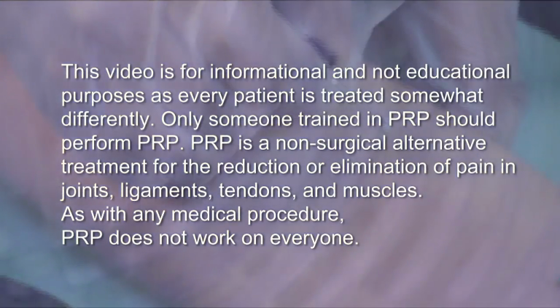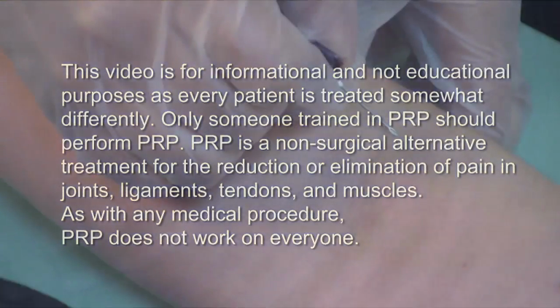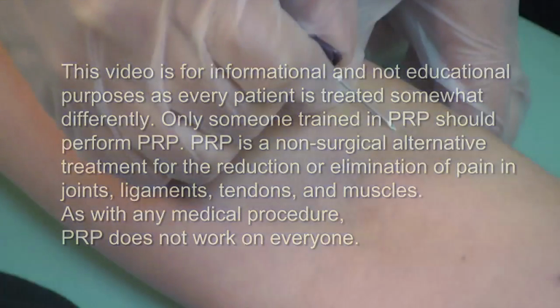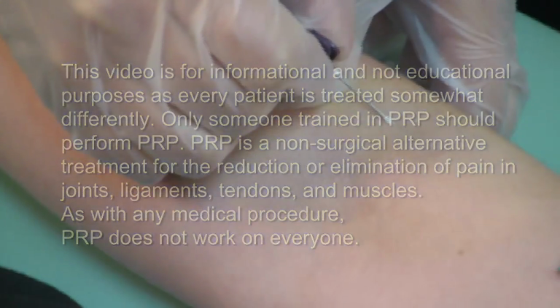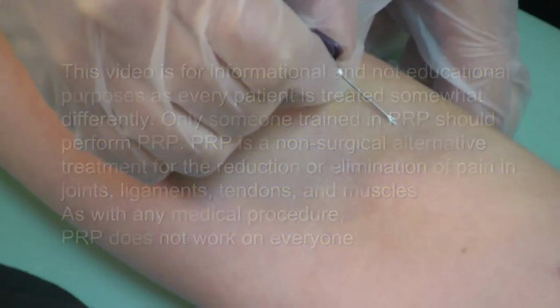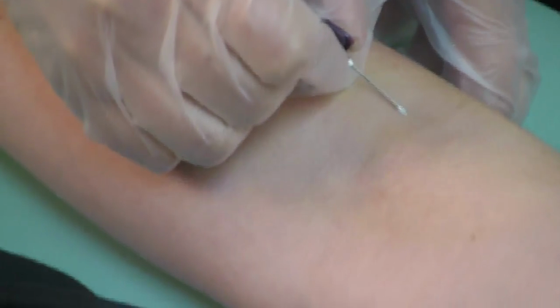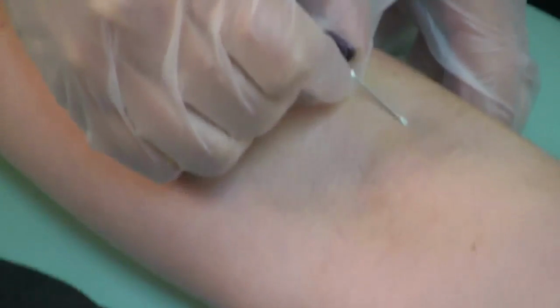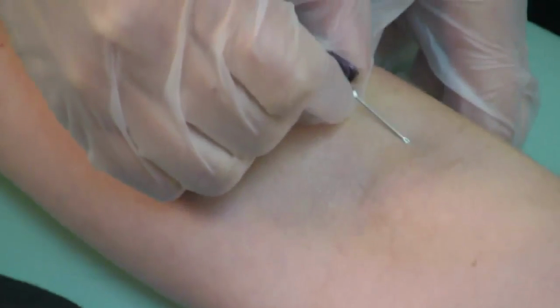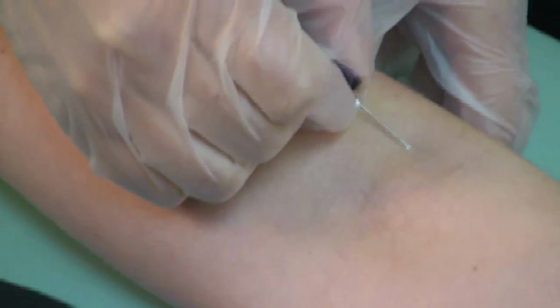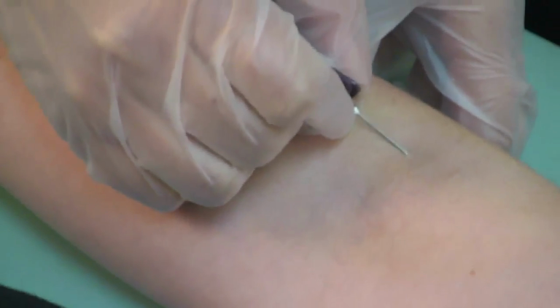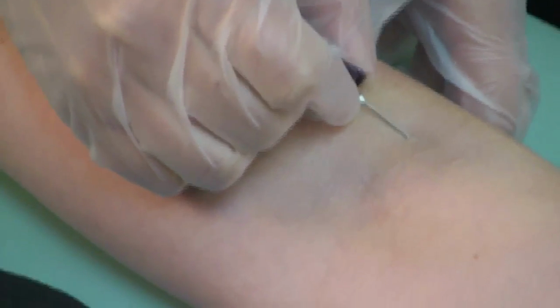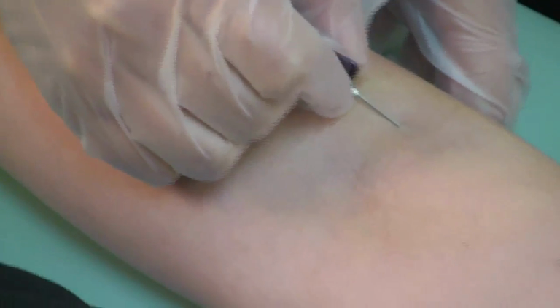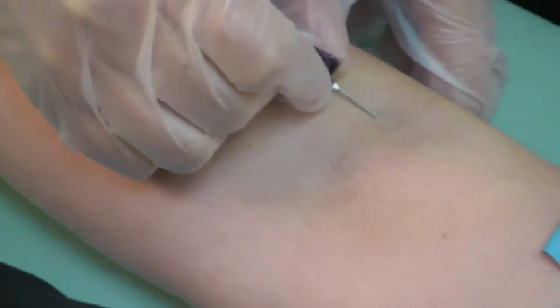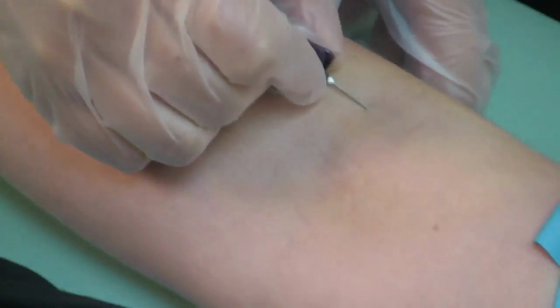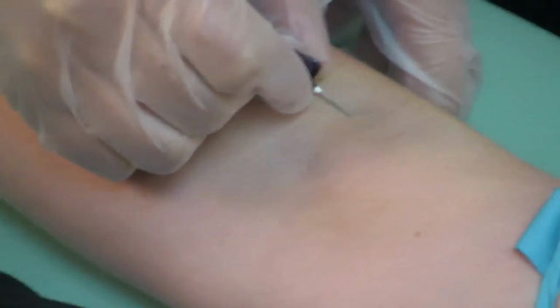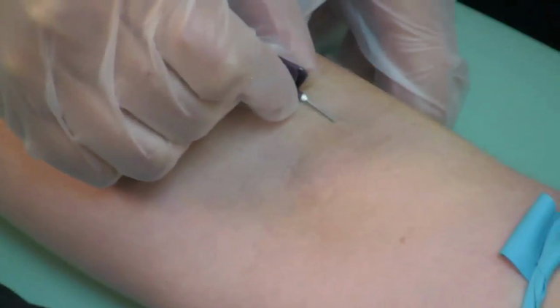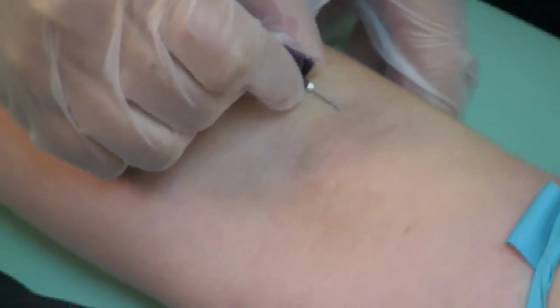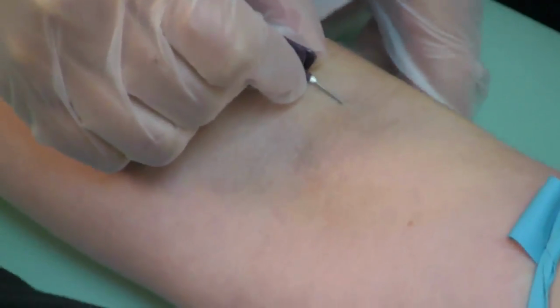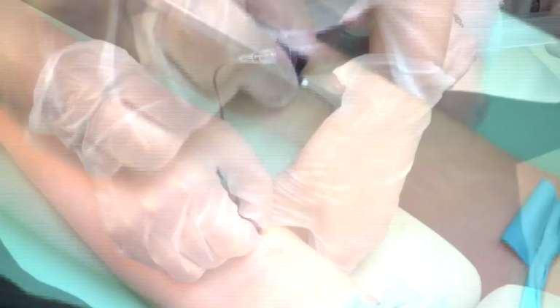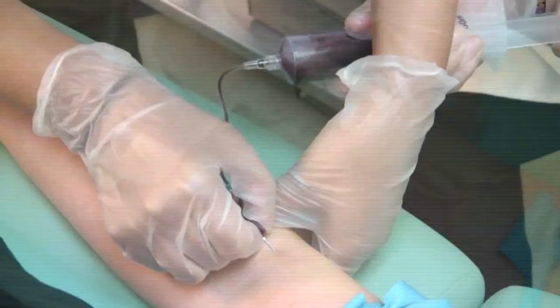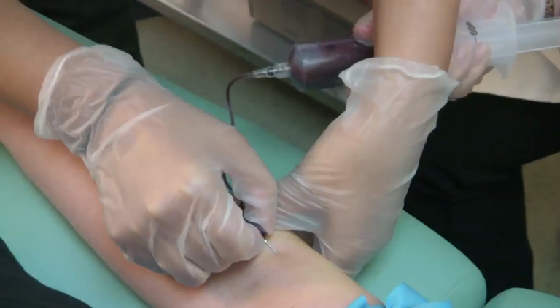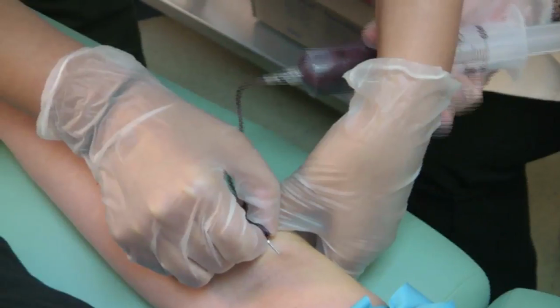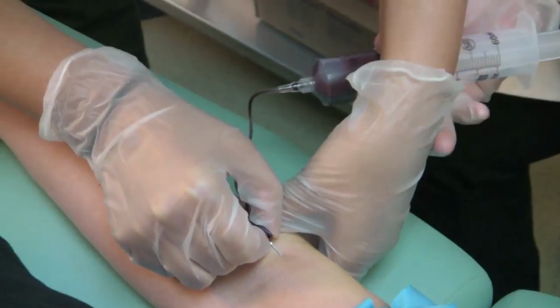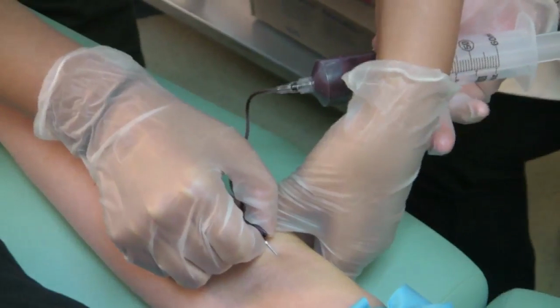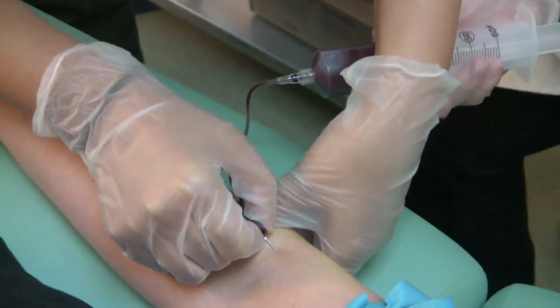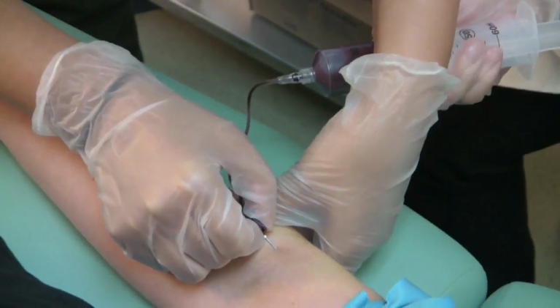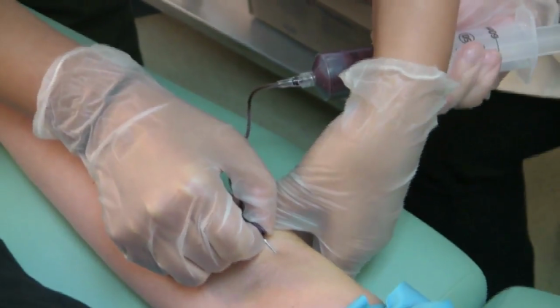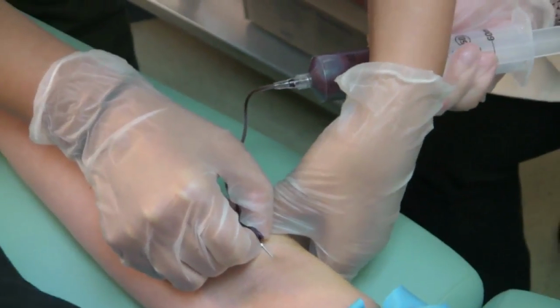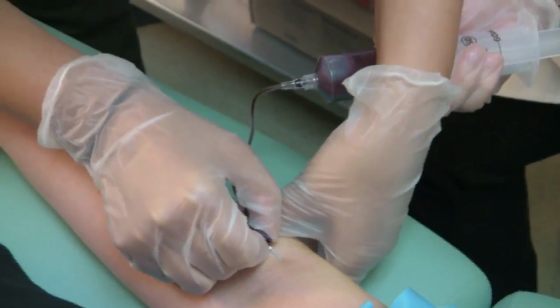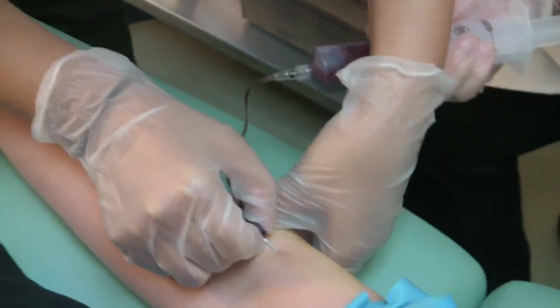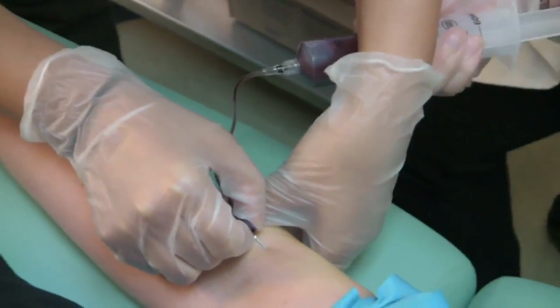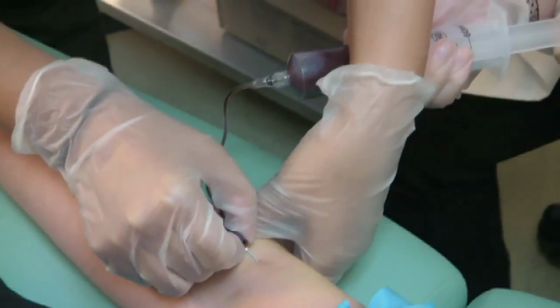The medical assistant is withdrawing blood from the patient's arm. You can see the syringe that the blood is being withdrawn into.